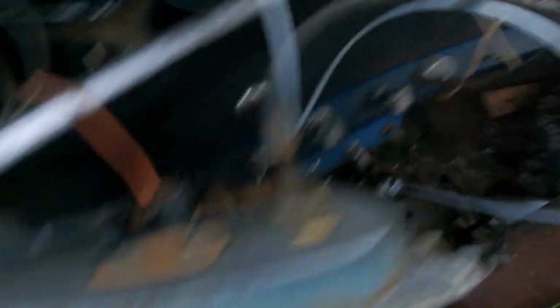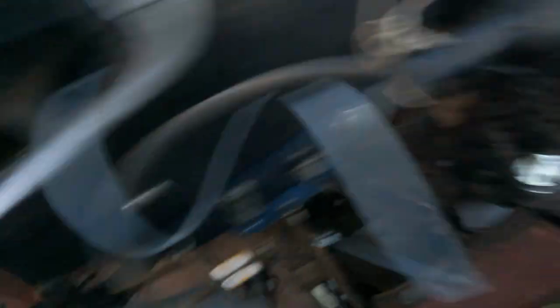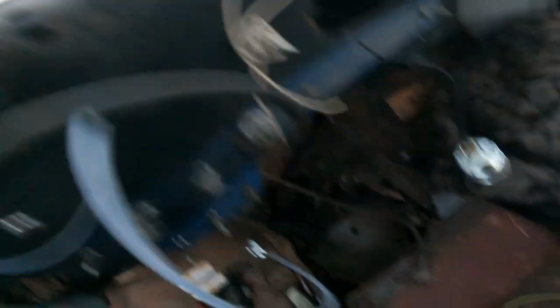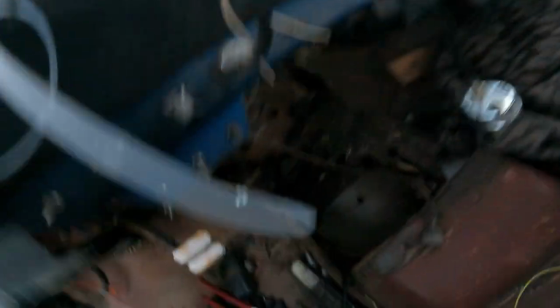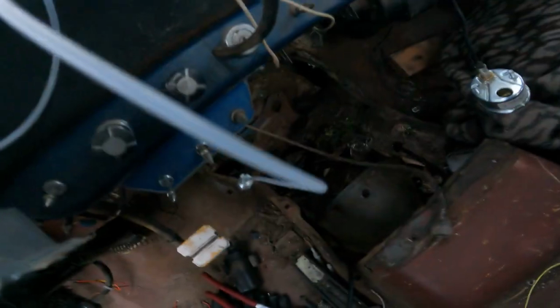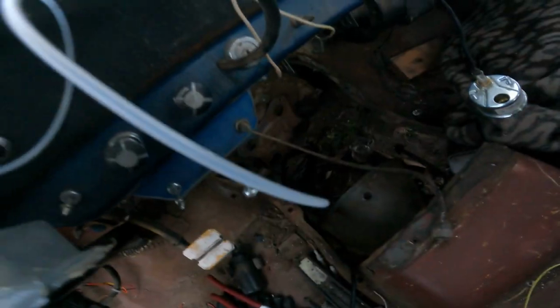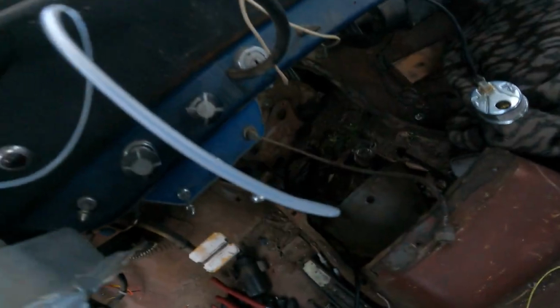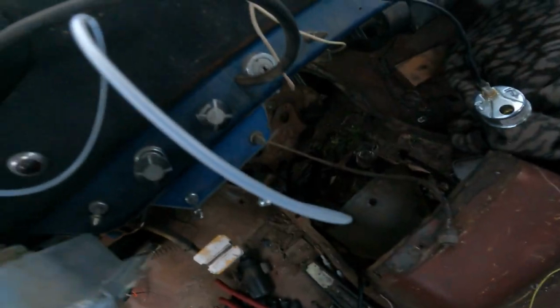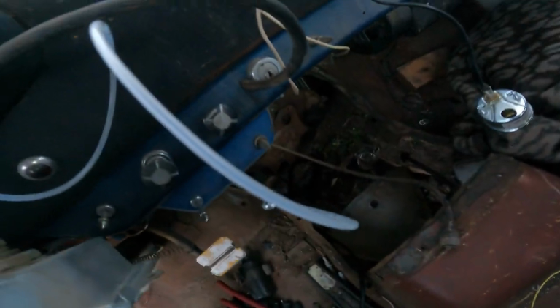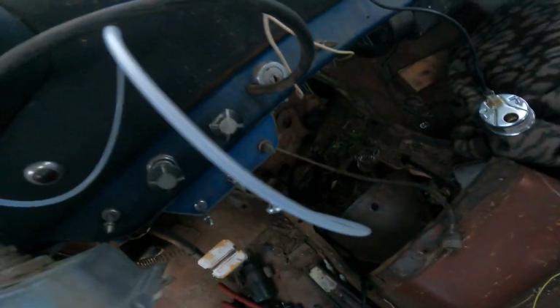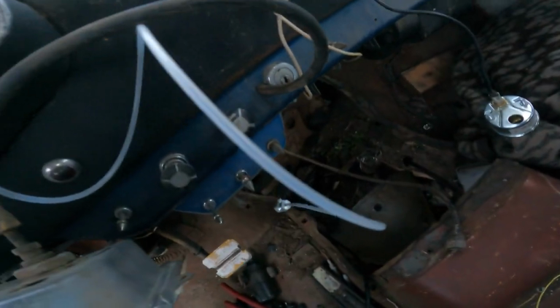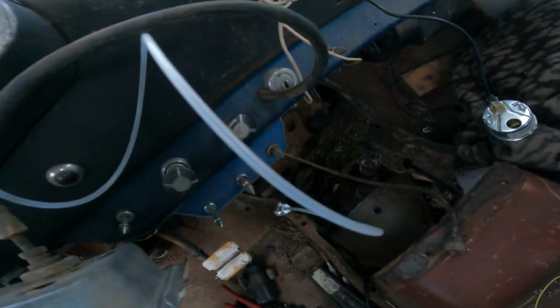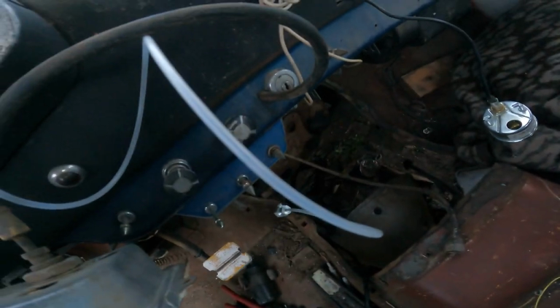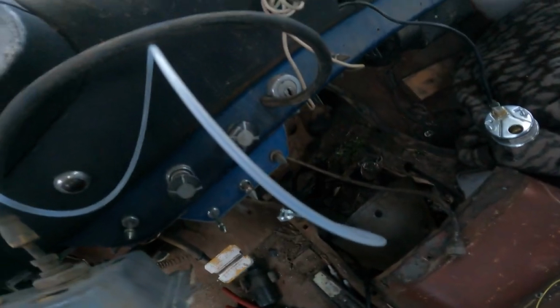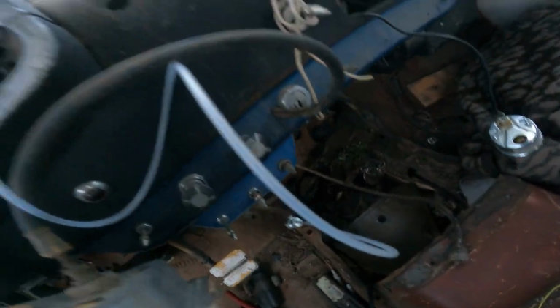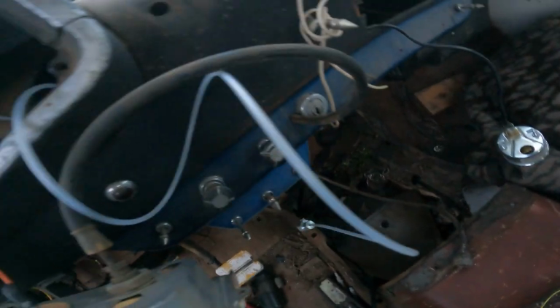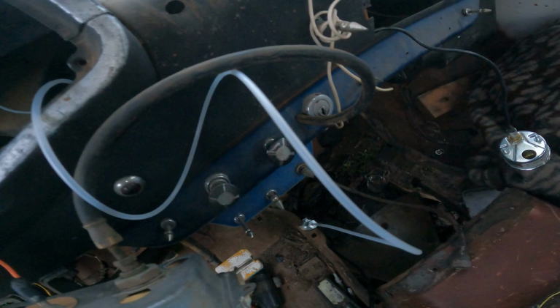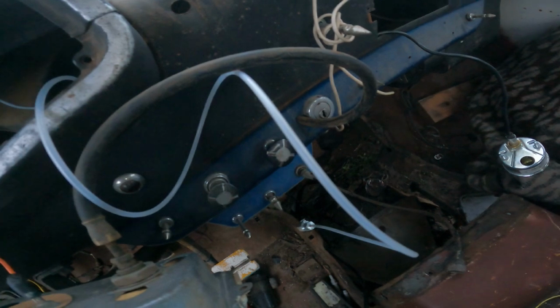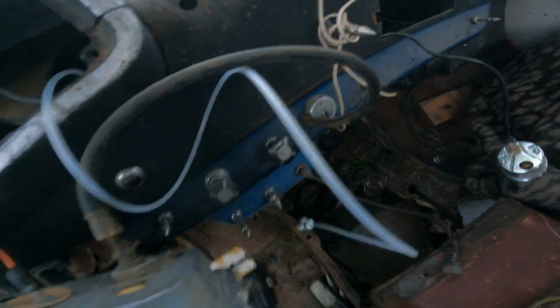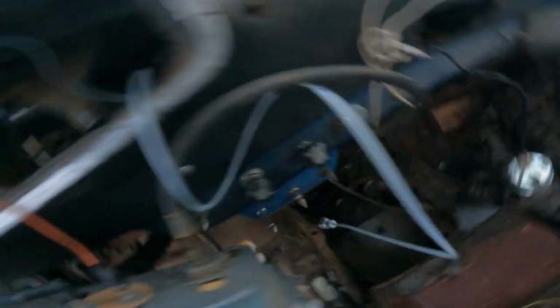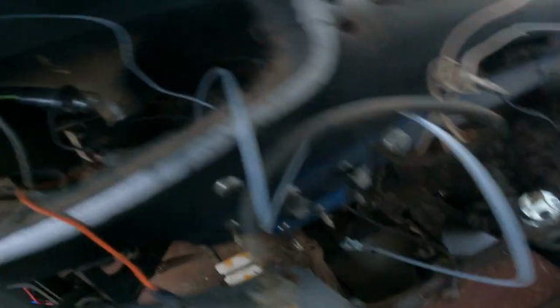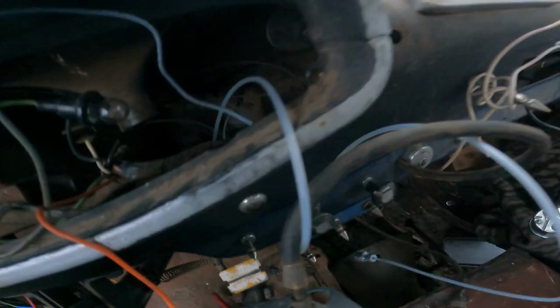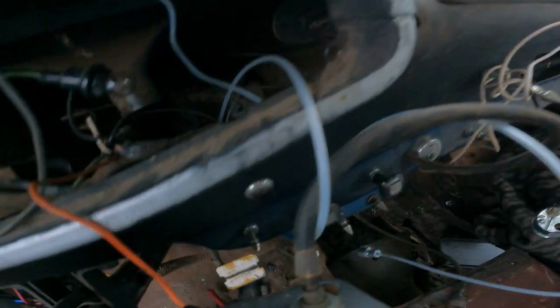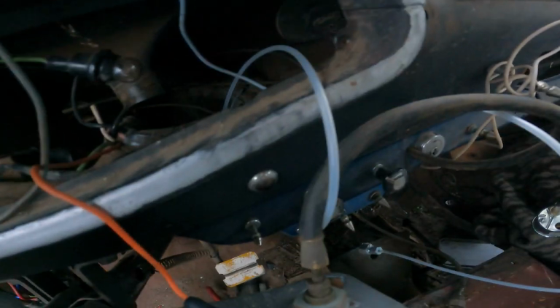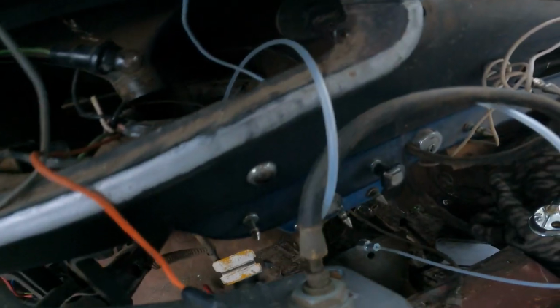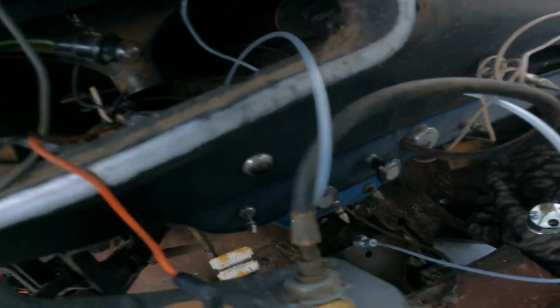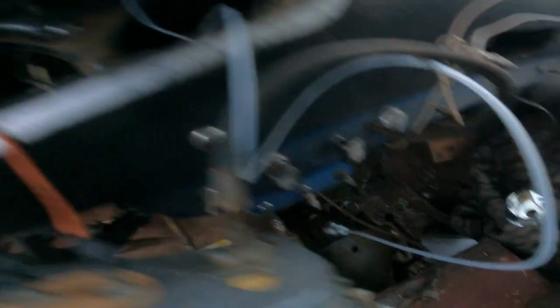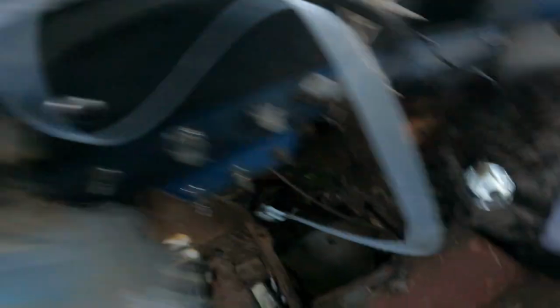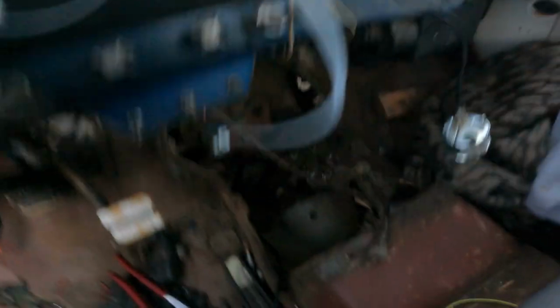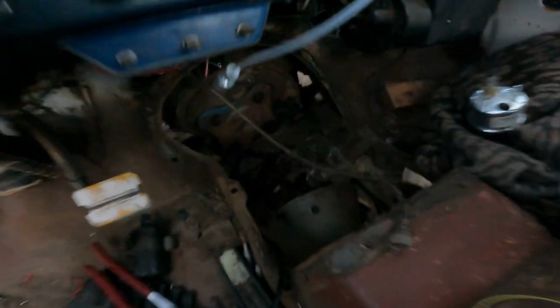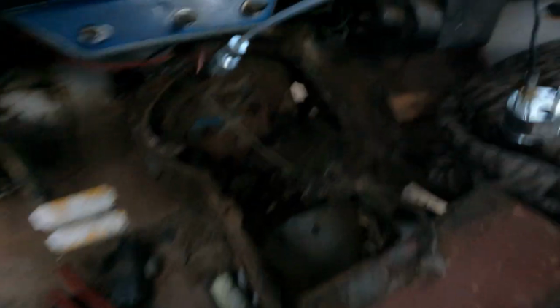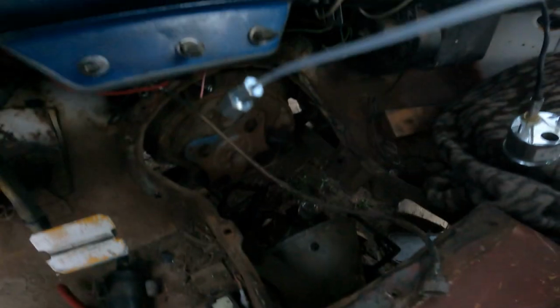There's the hose that broke for the oil line. Here's a little shiny new one coming out.